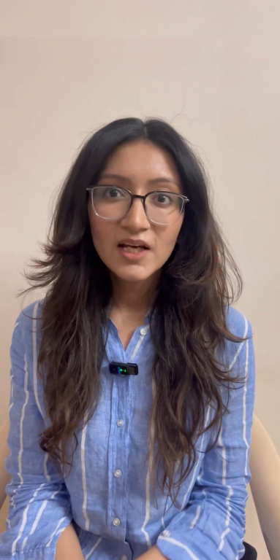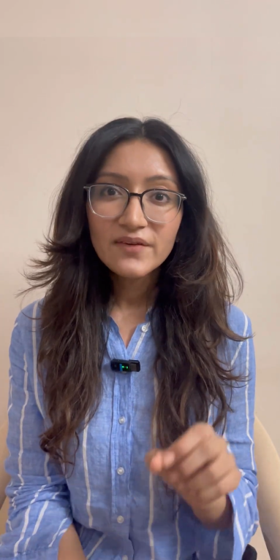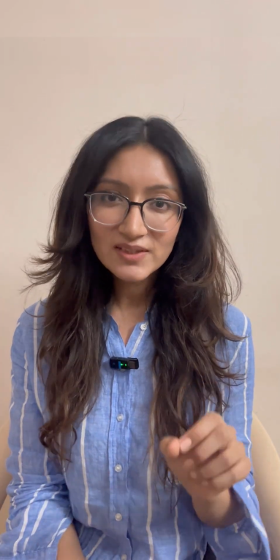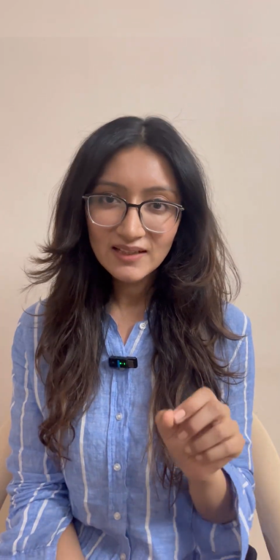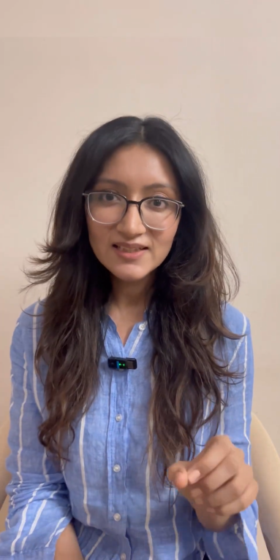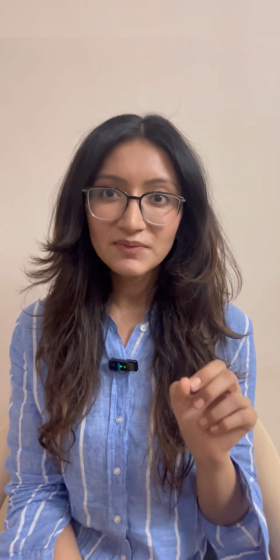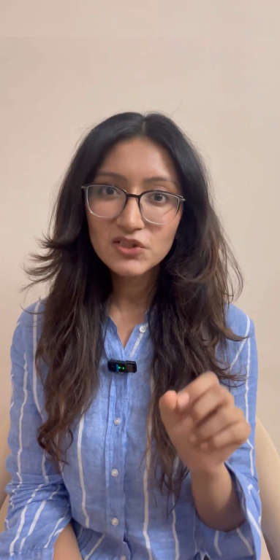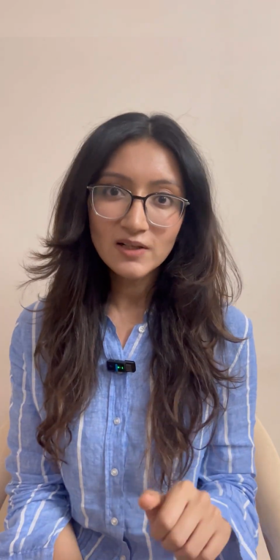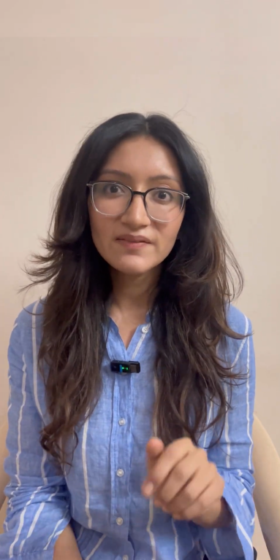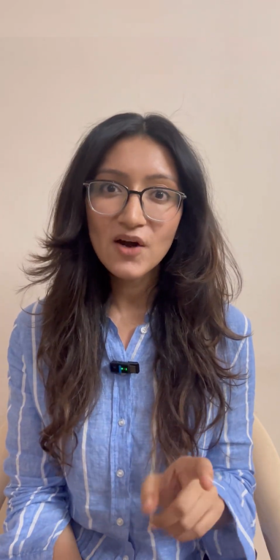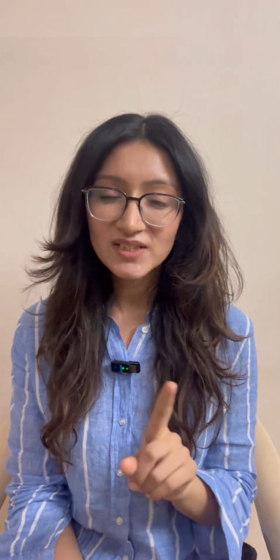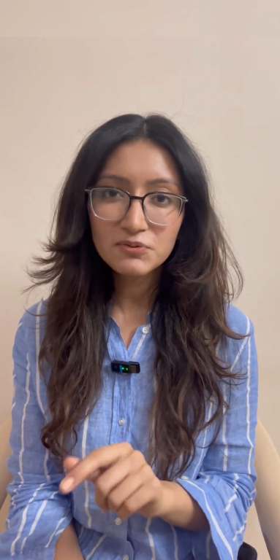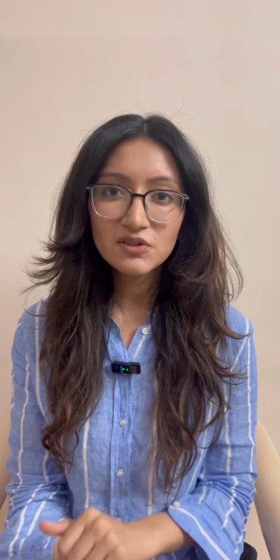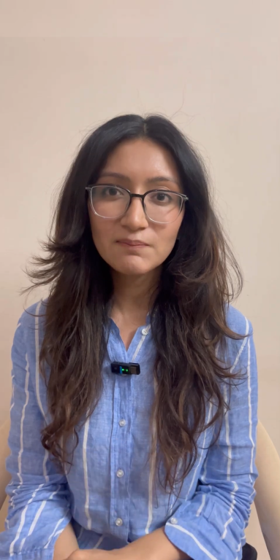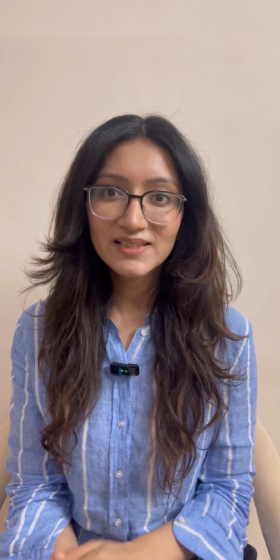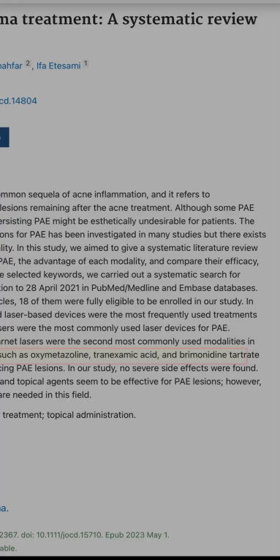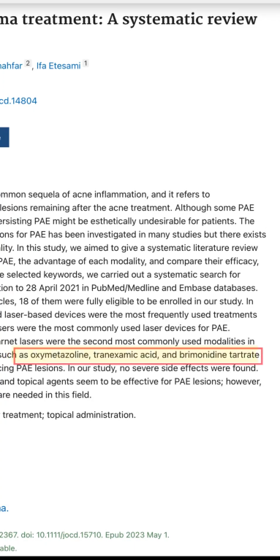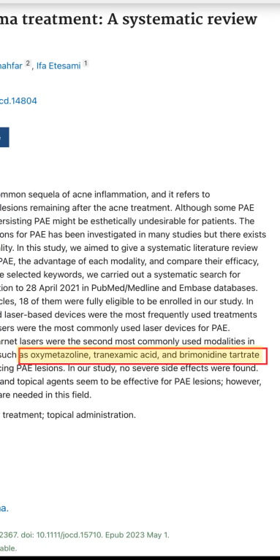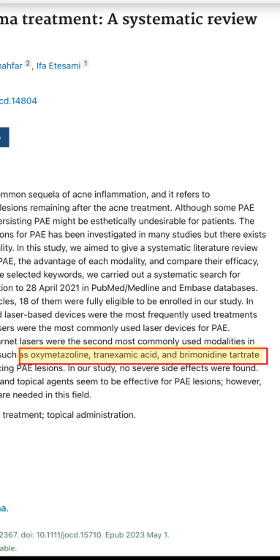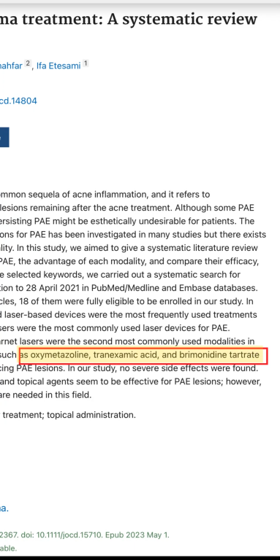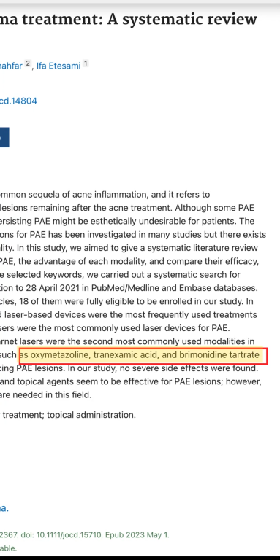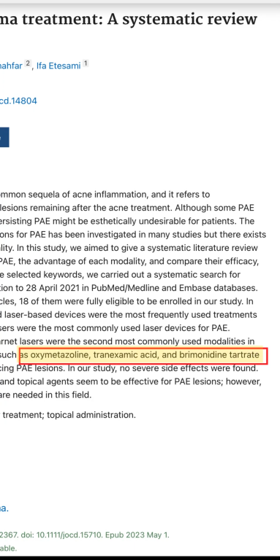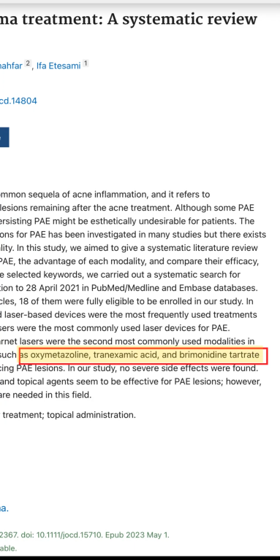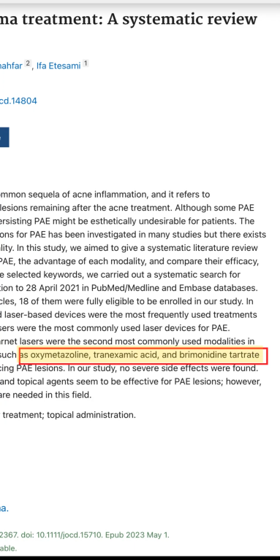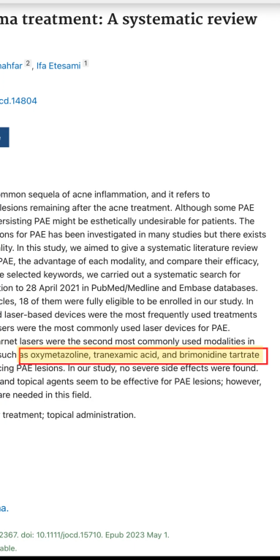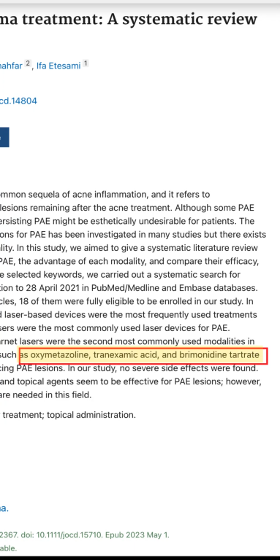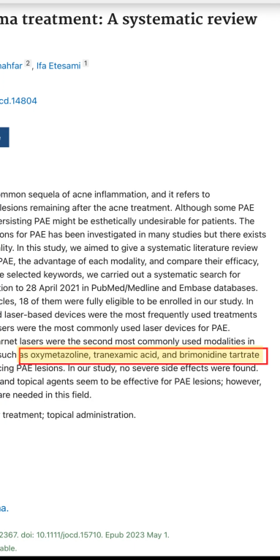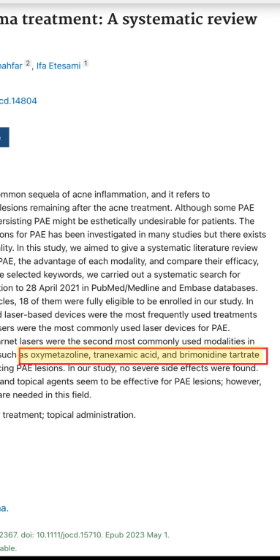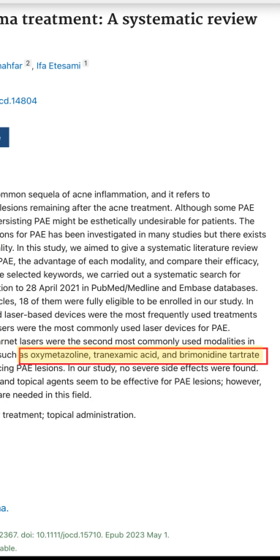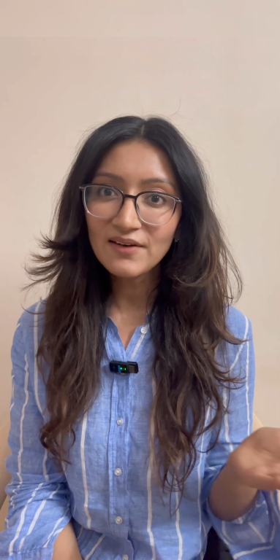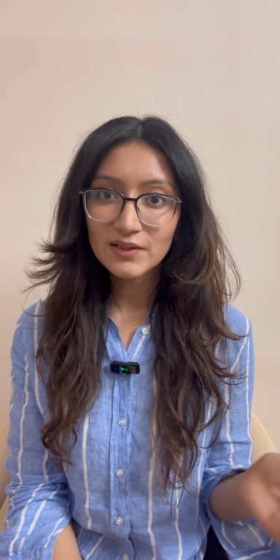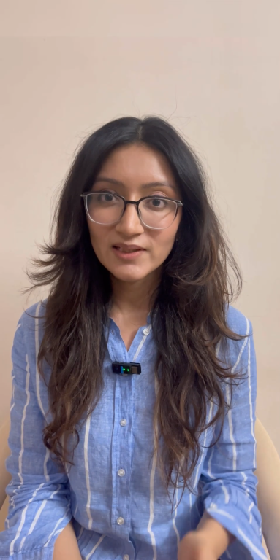If your skin needs something stronger, we have prescription treatments like topical oxymetazoline, brimonidine tartrate, and retinoids.